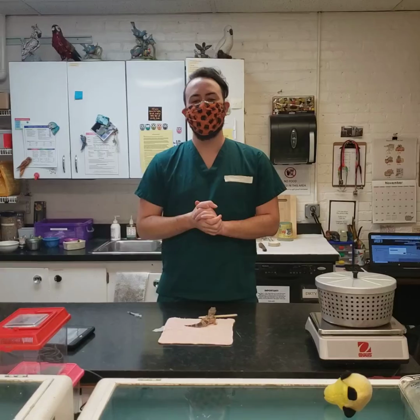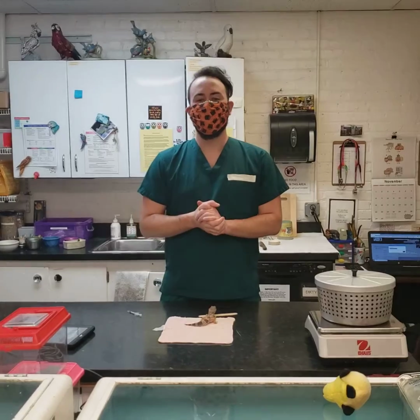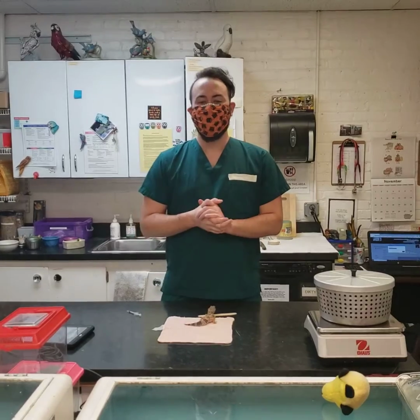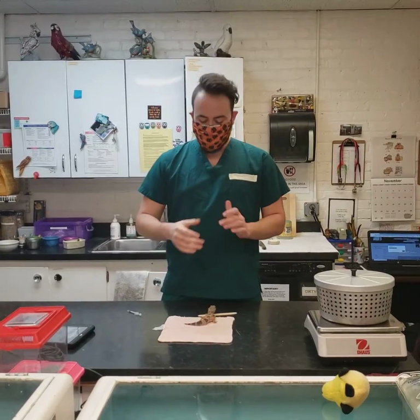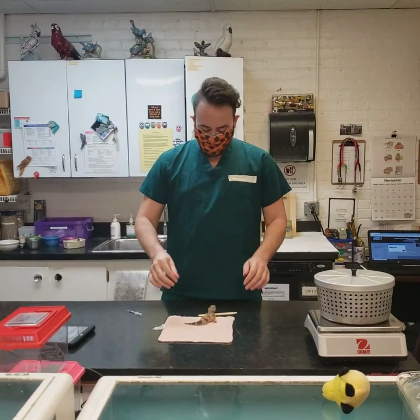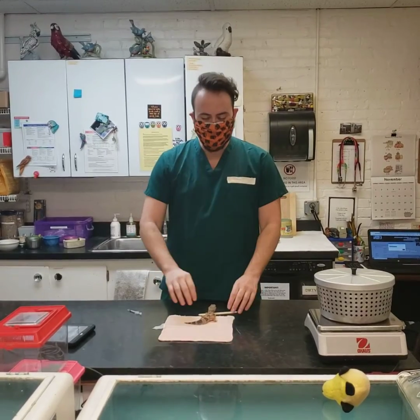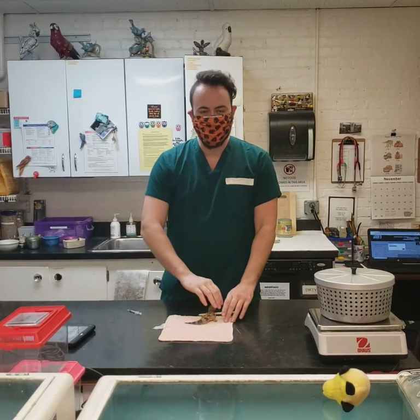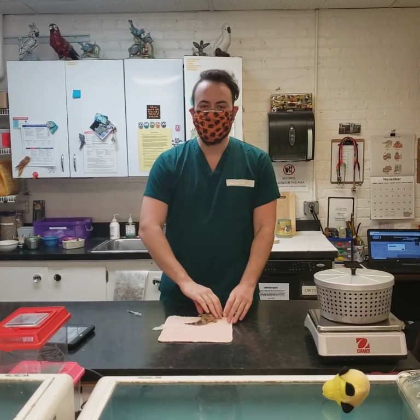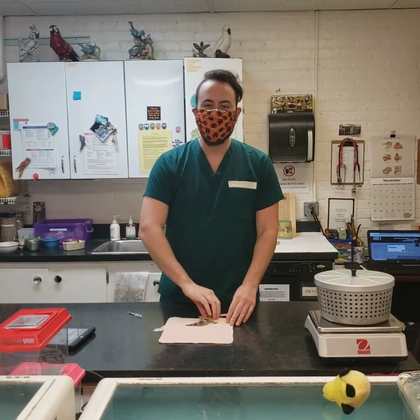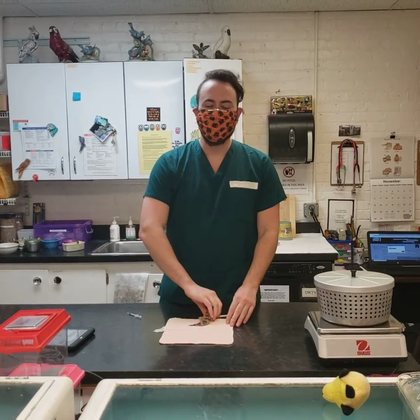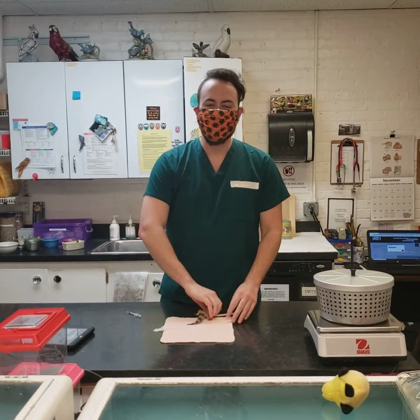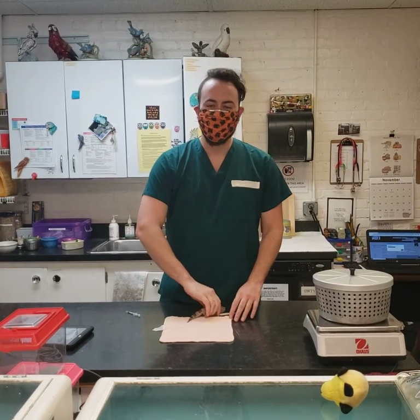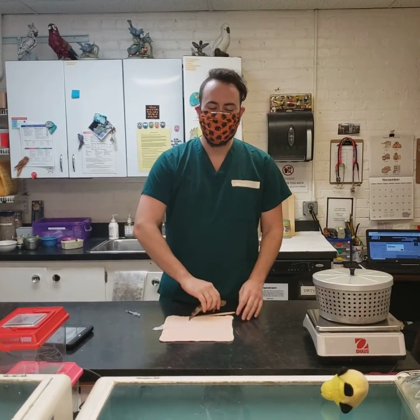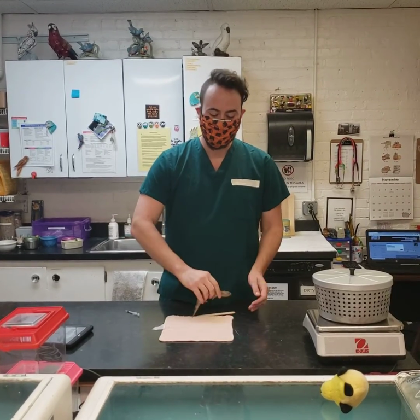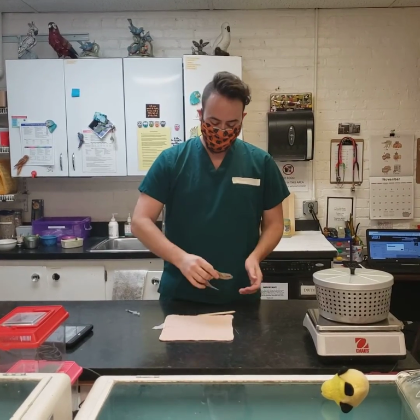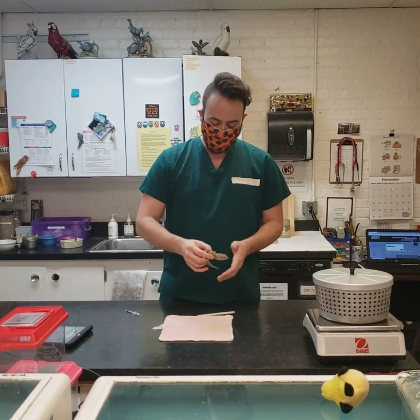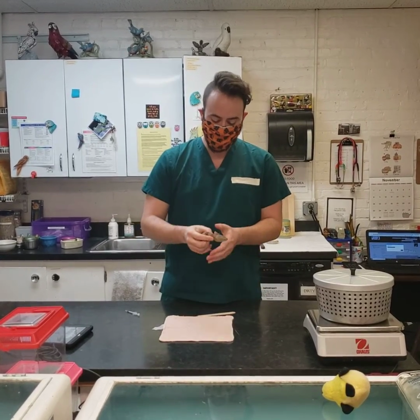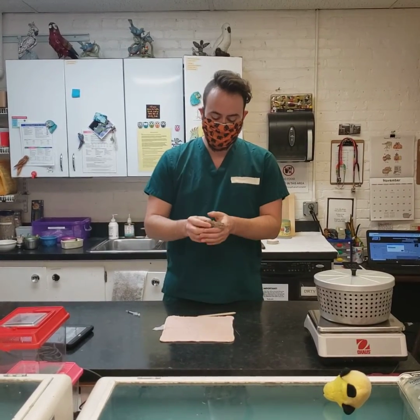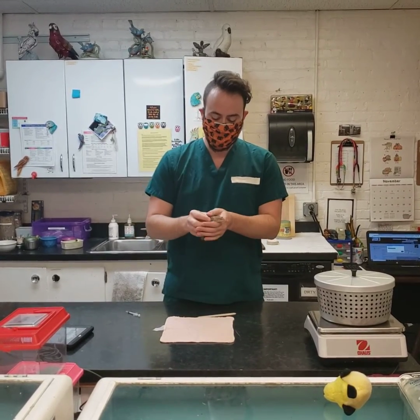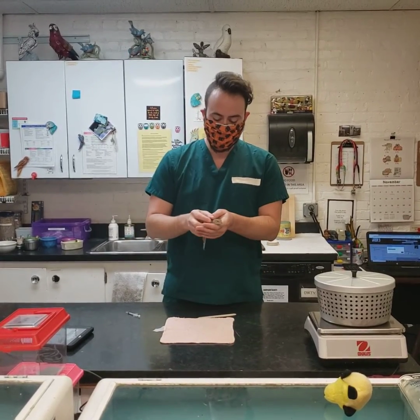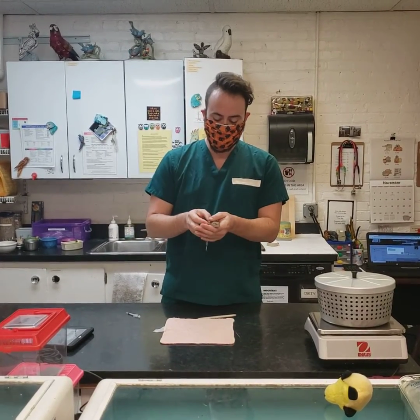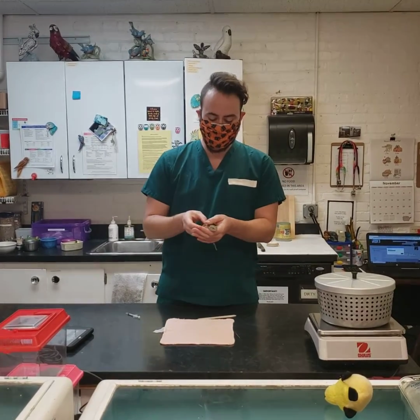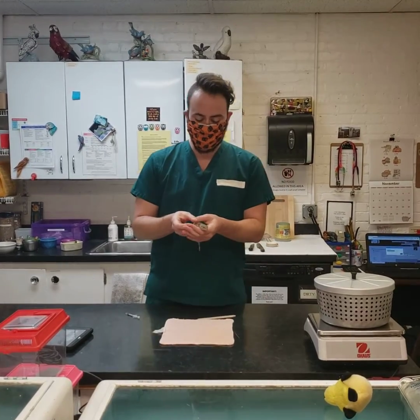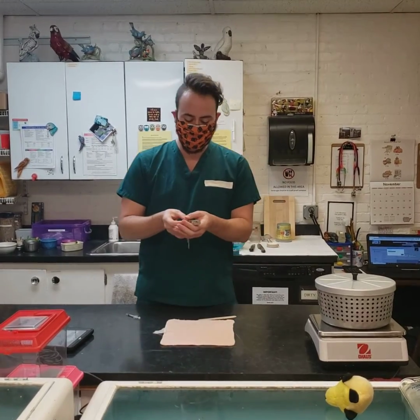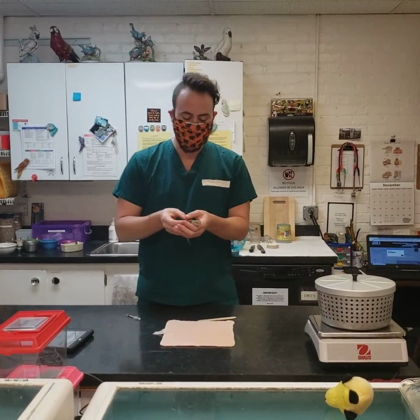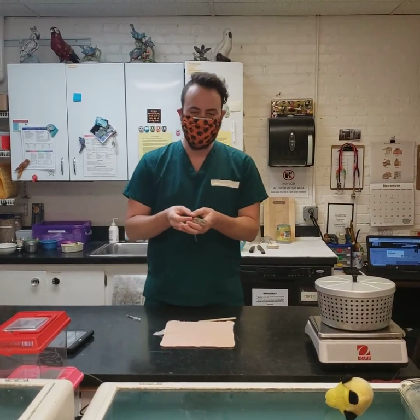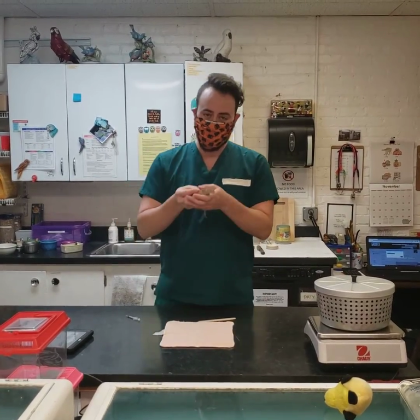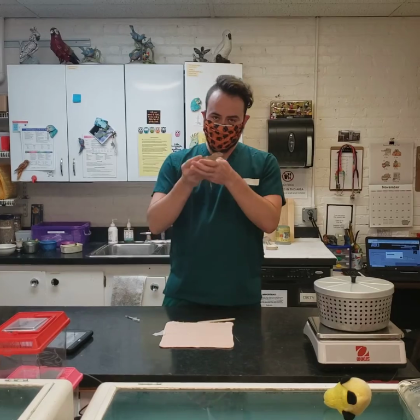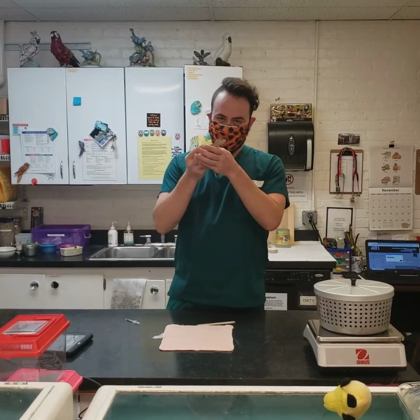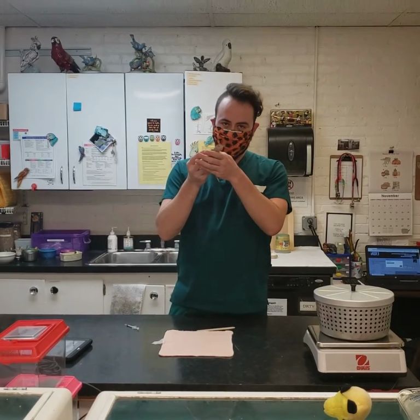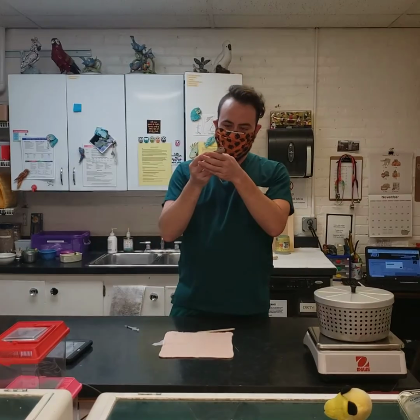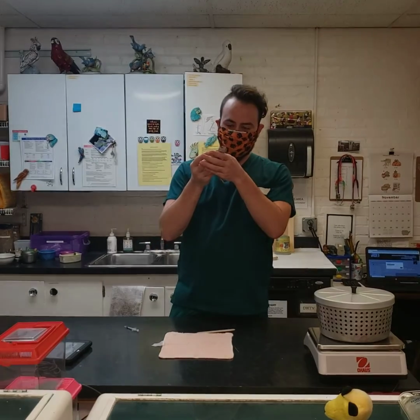Hi, this is Dr. Klein at Niles Animal Hospital, and today we're going to demonstrate how to give oral medications to a Leopard Gecko.